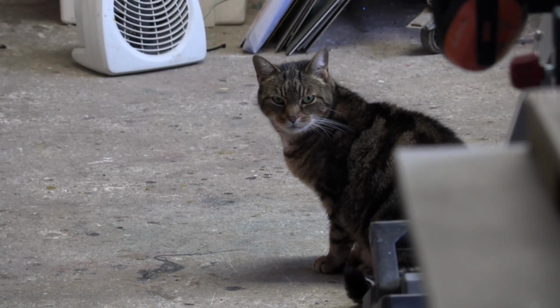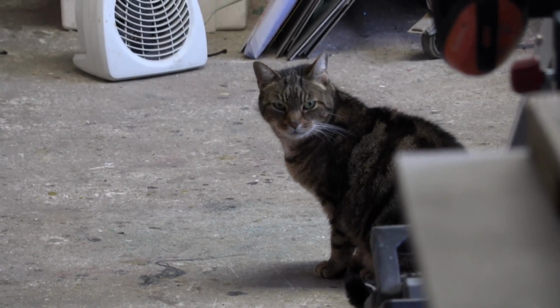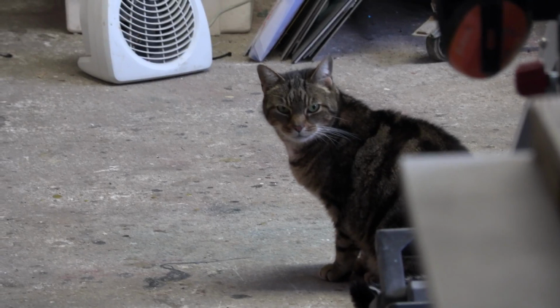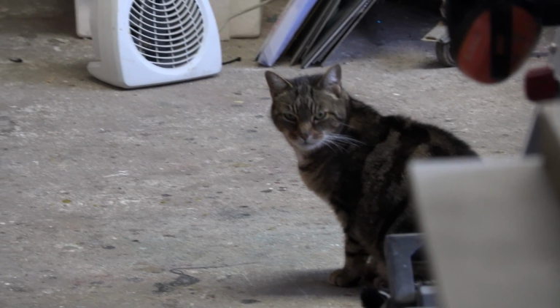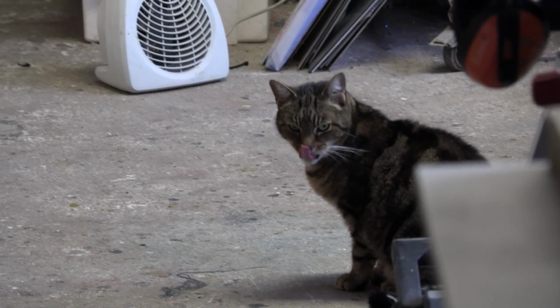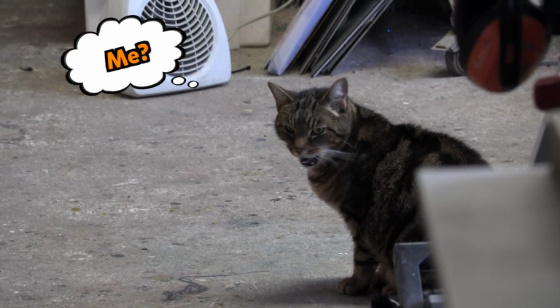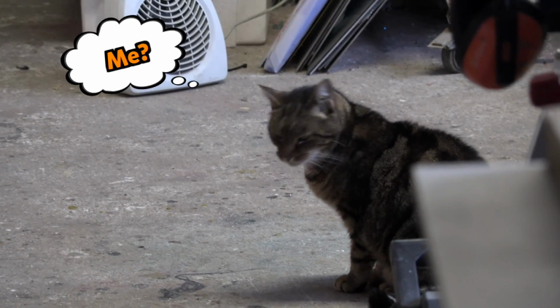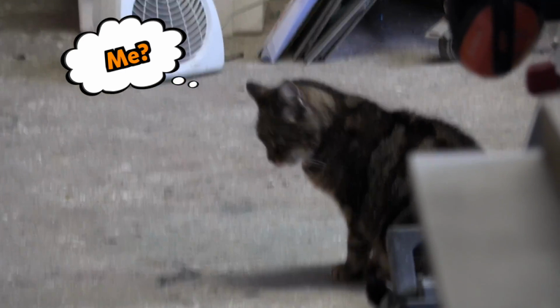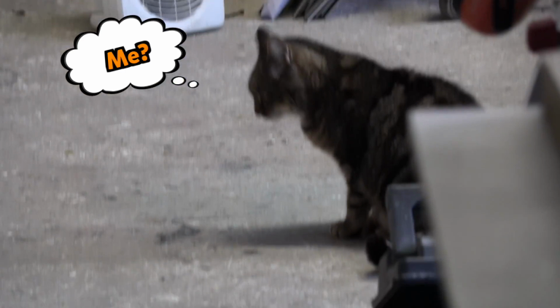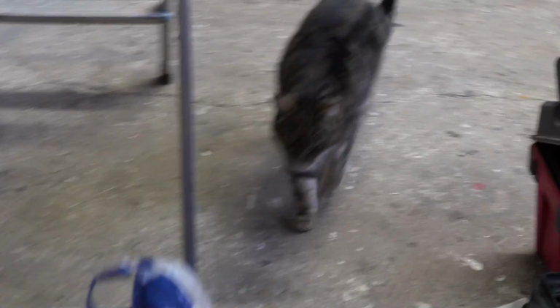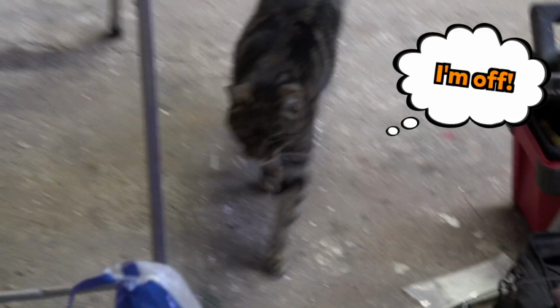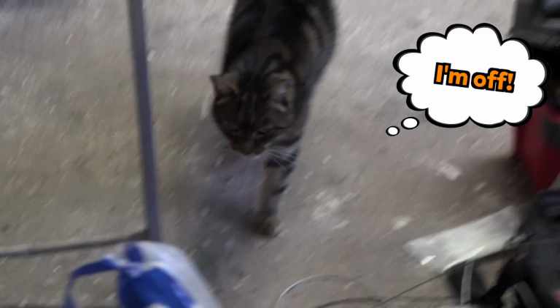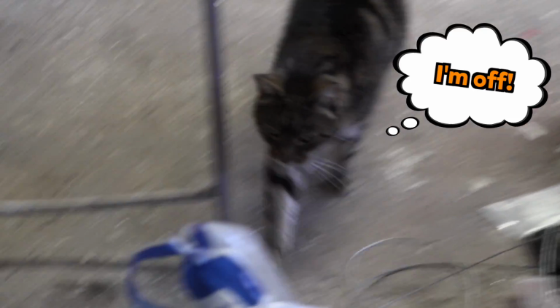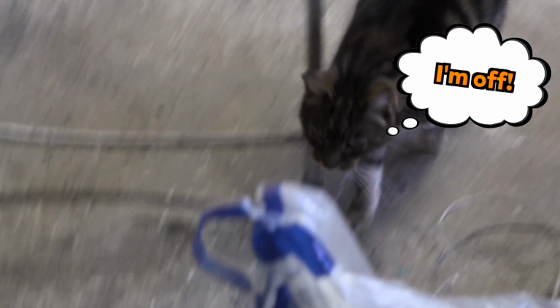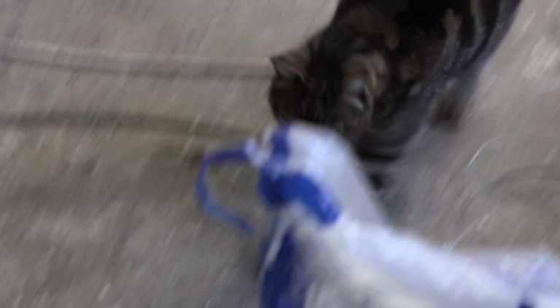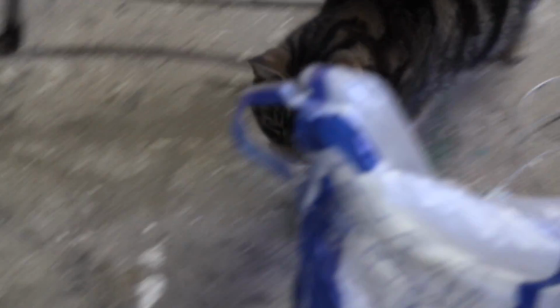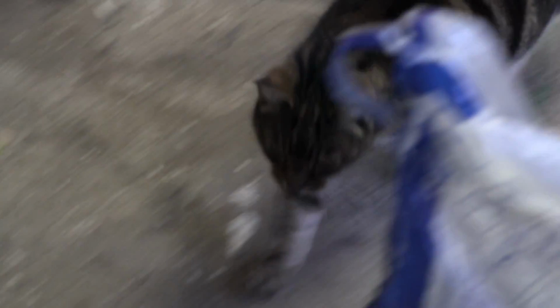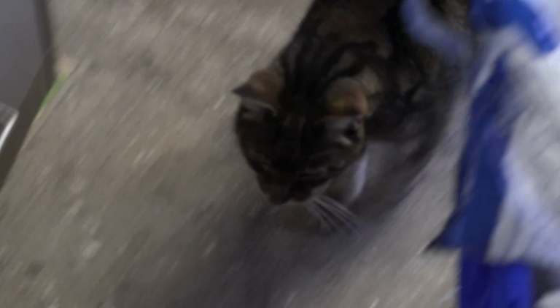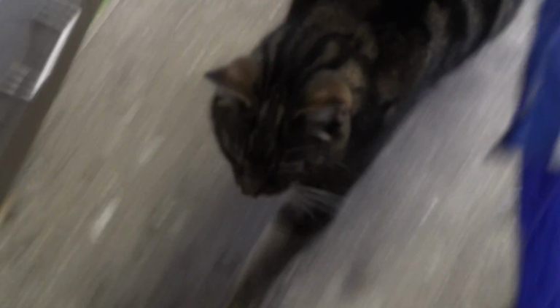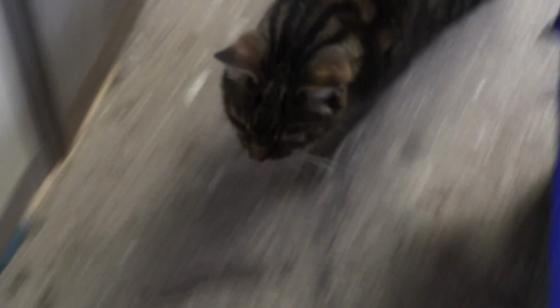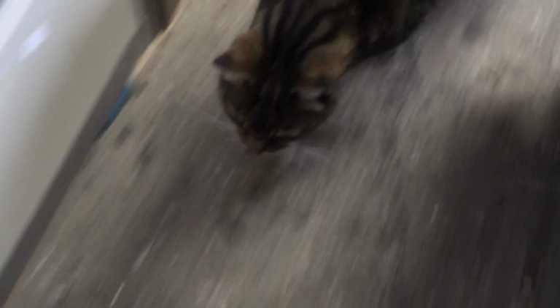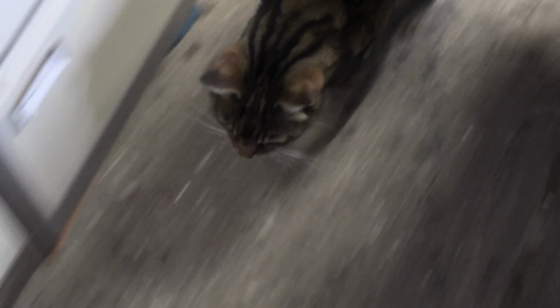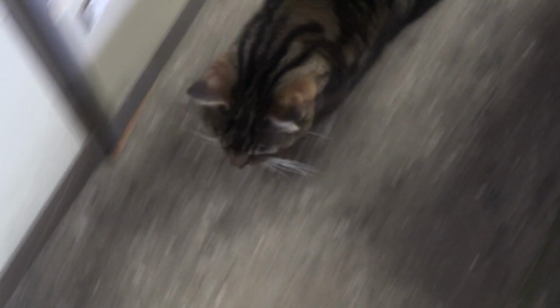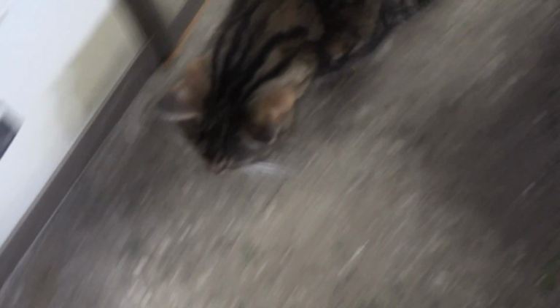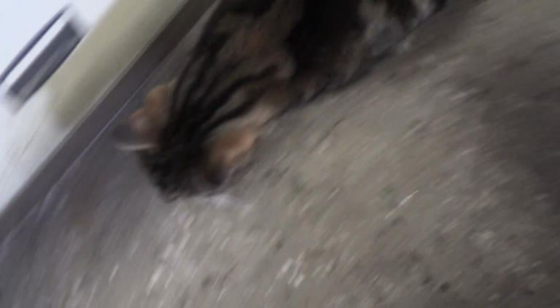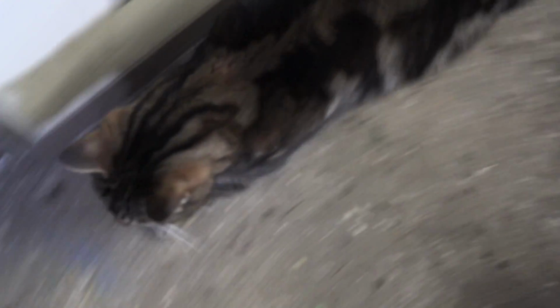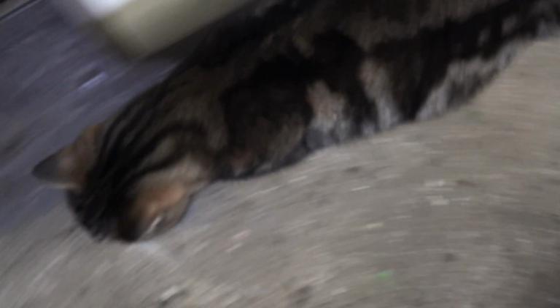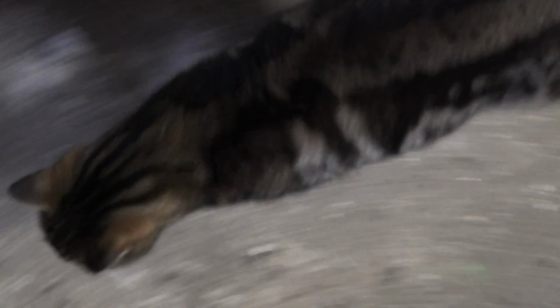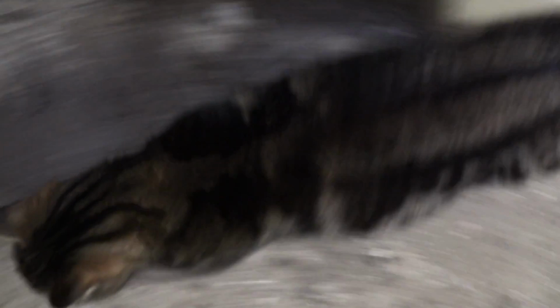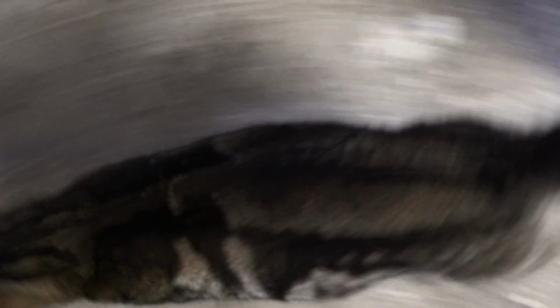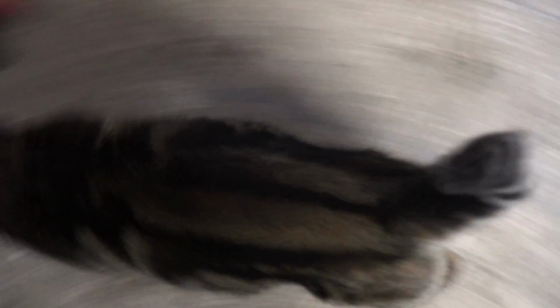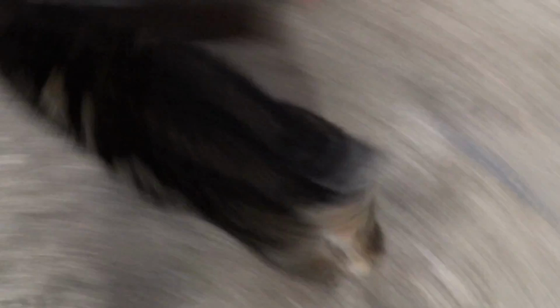Did you eat the pie? Twiggy, I want you to be honest with me. Did you eat the pie?